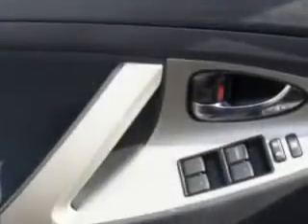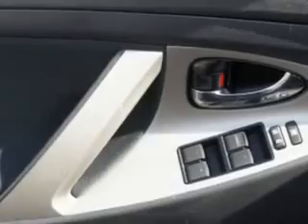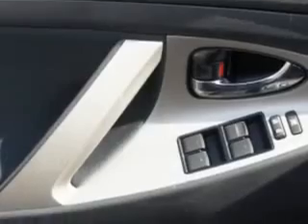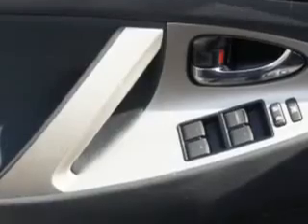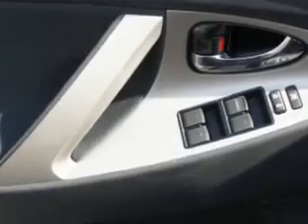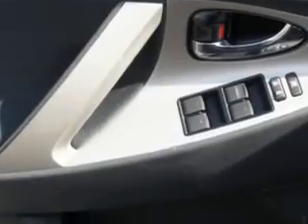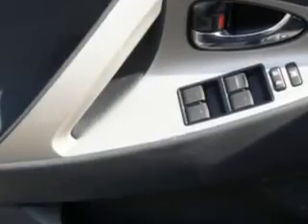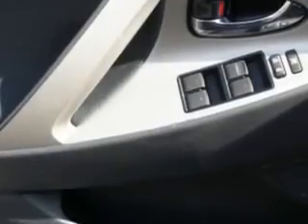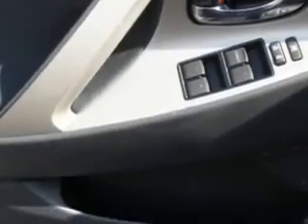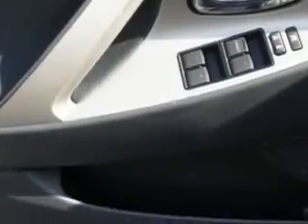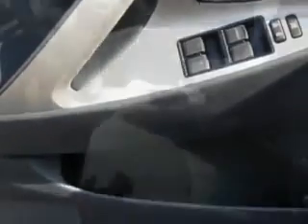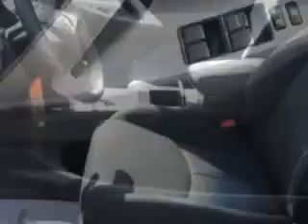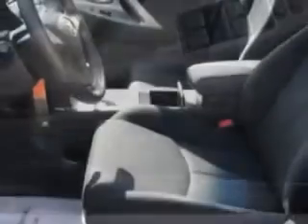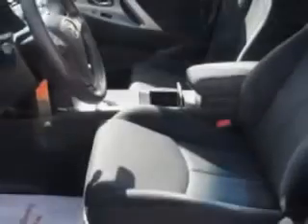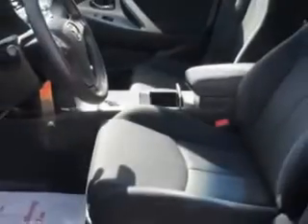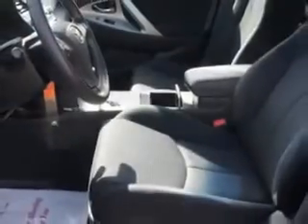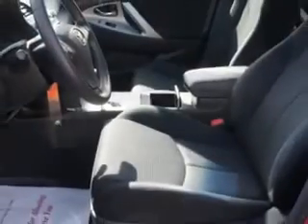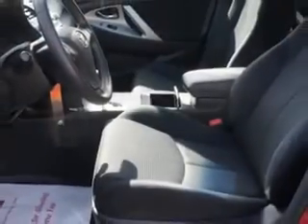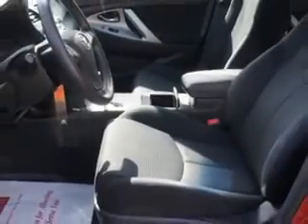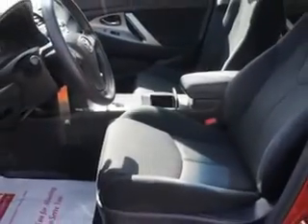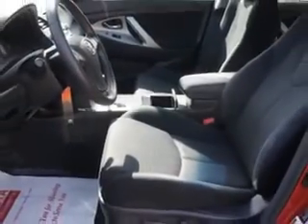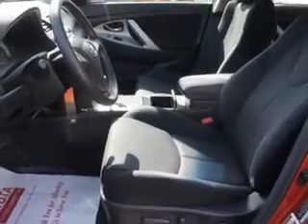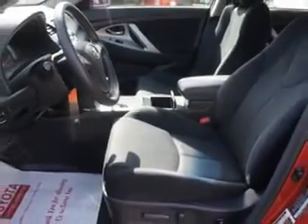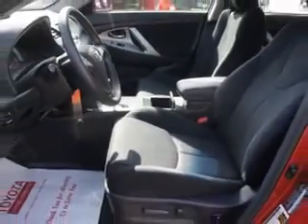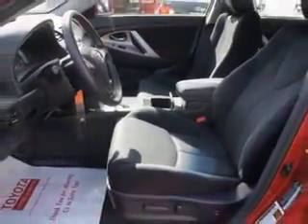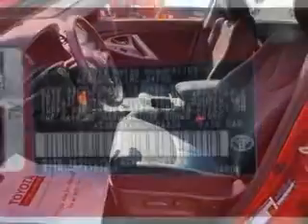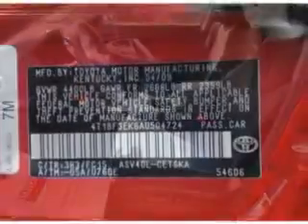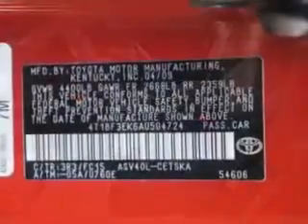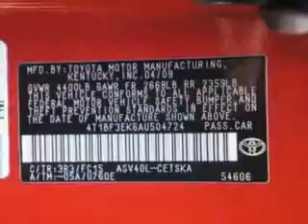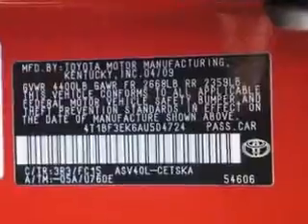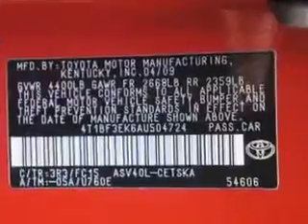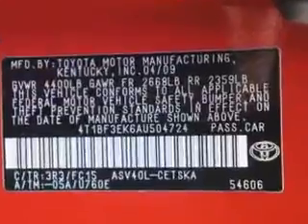Enjoy the drive and have peace of mind in this 2010 Toyota Camry. See us at Parkway Toyota today.